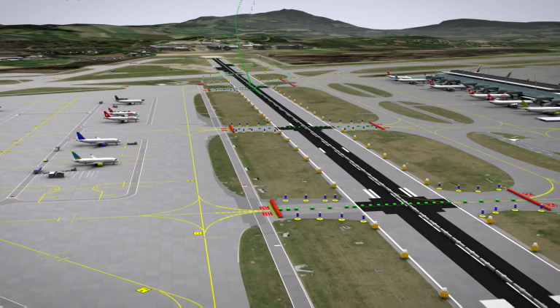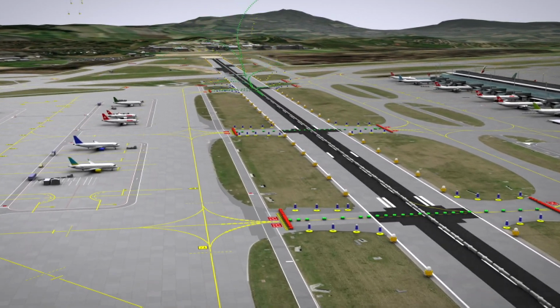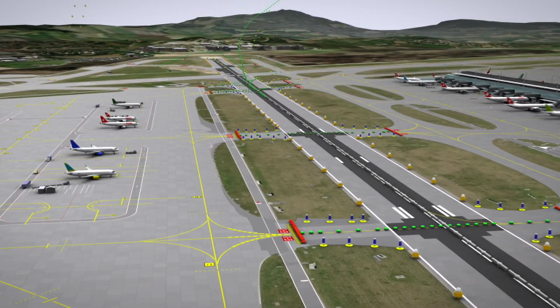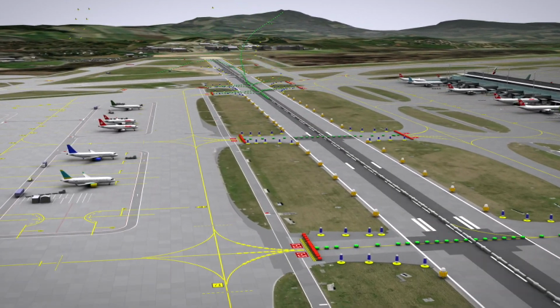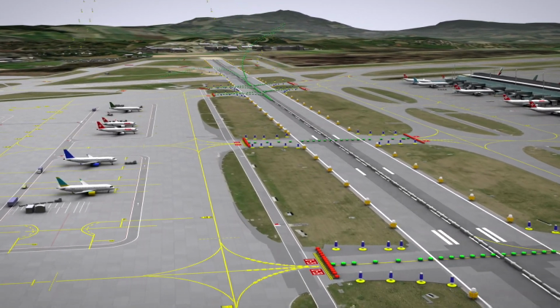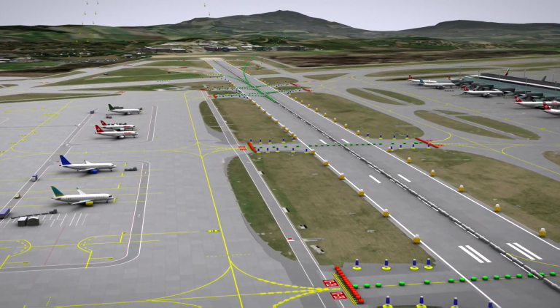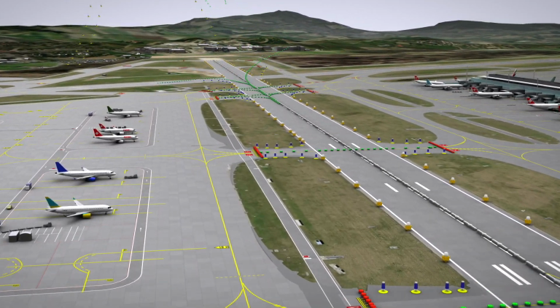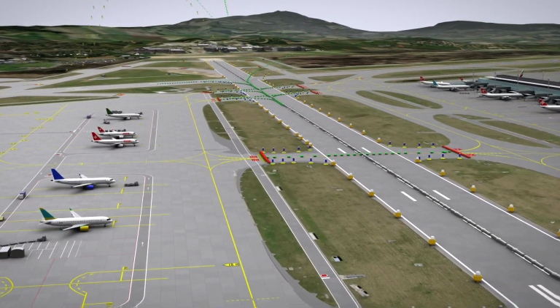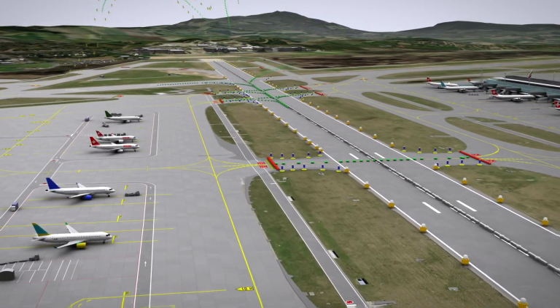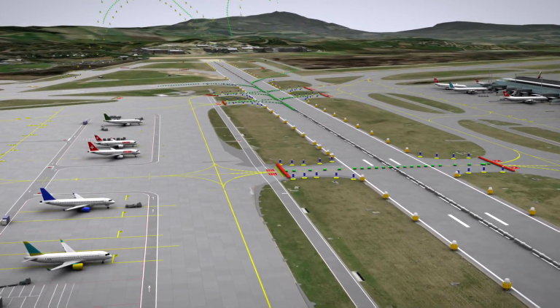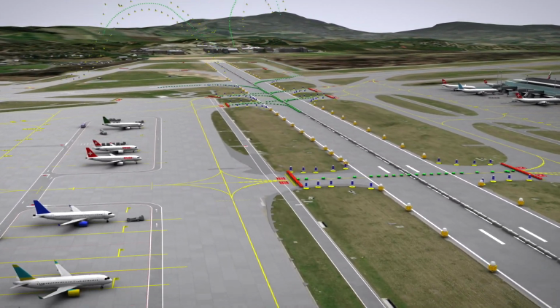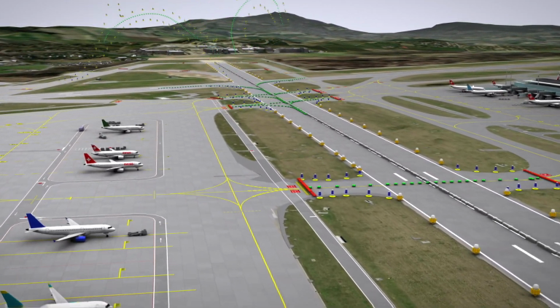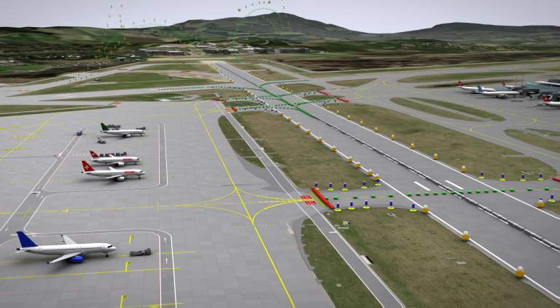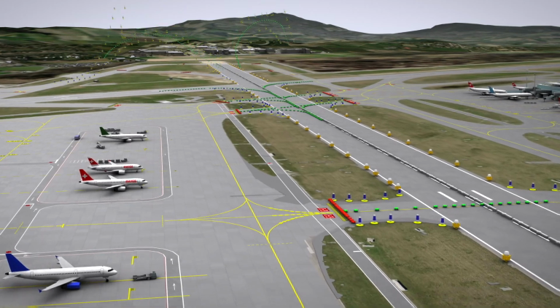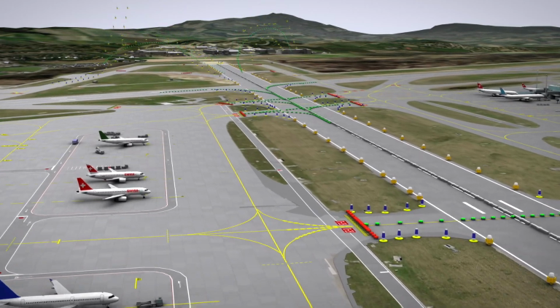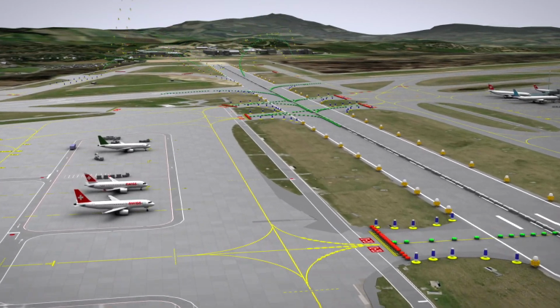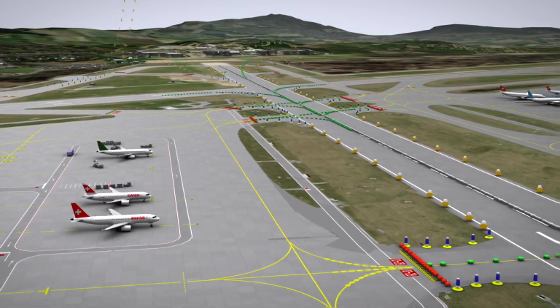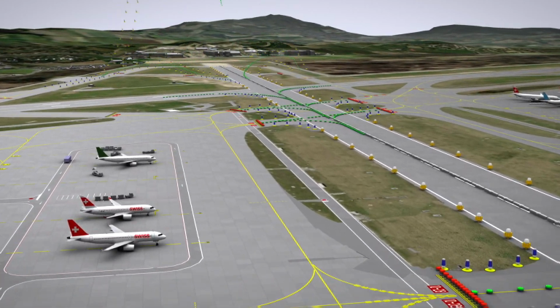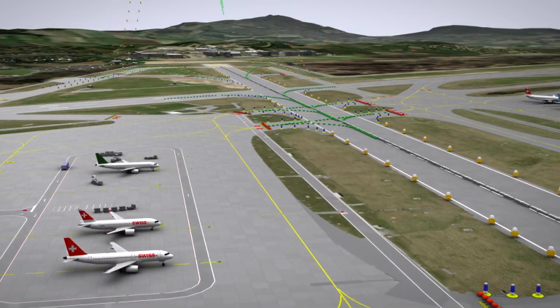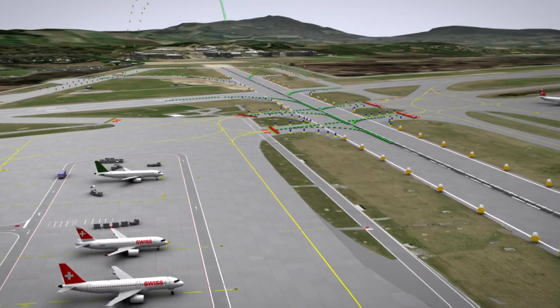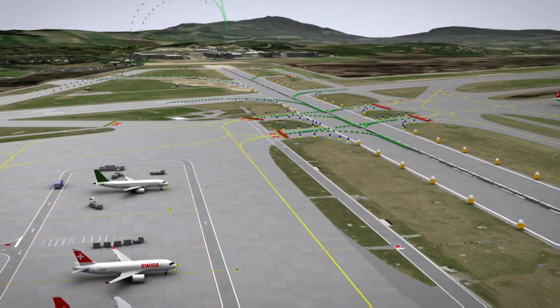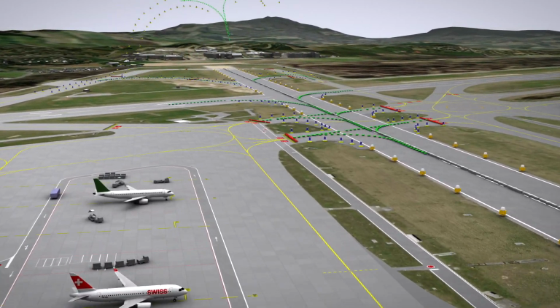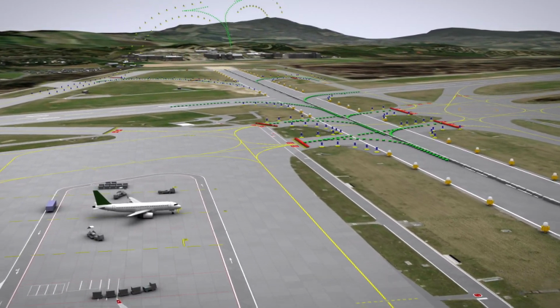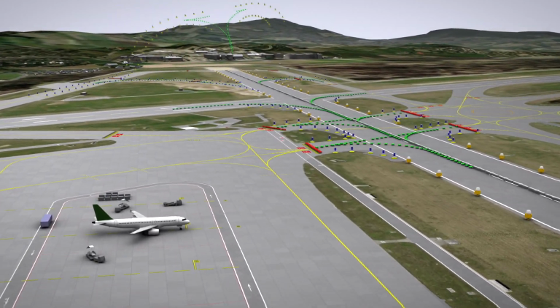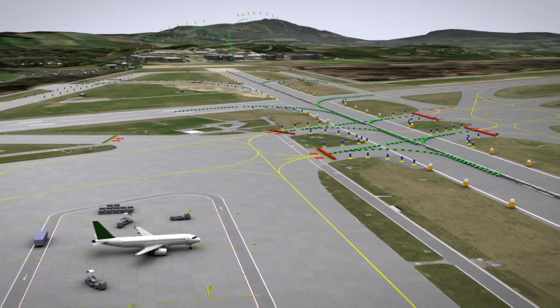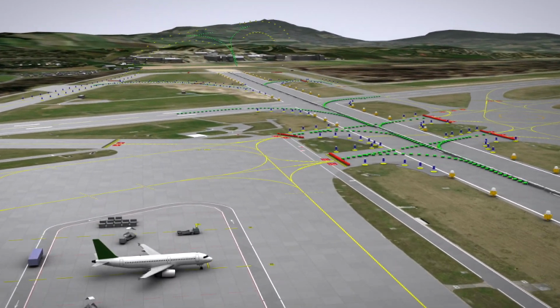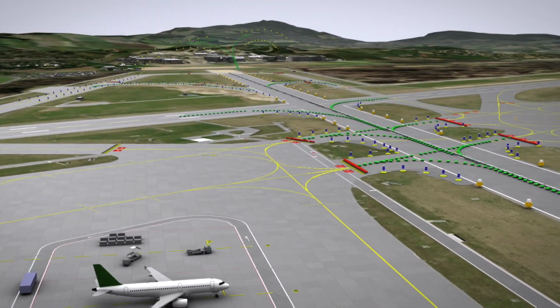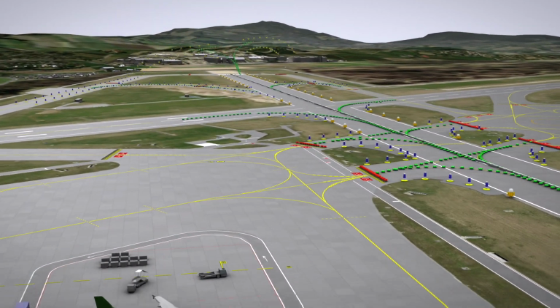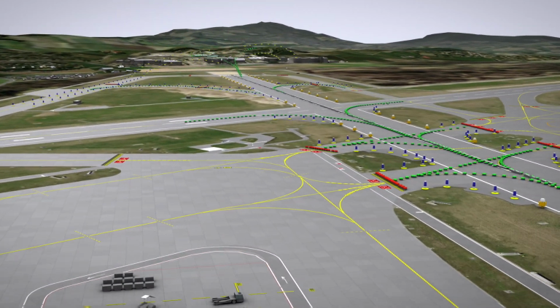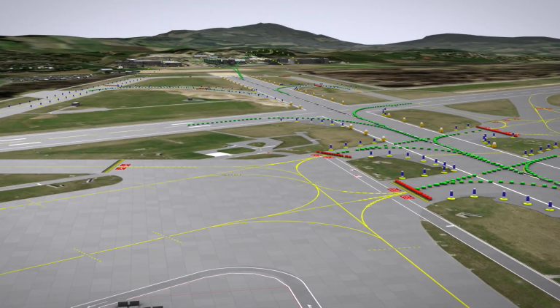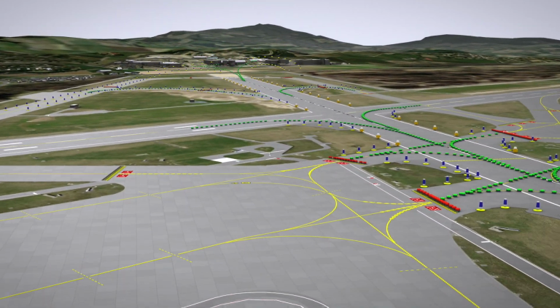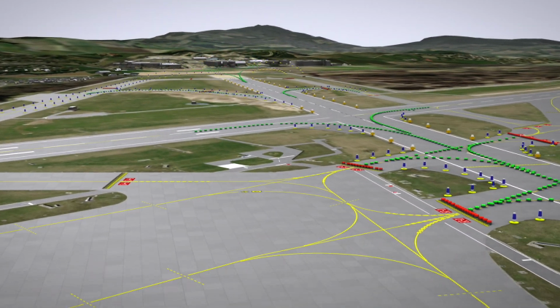In total, around 1,300 halogen lamps will be replaced by LED lights.